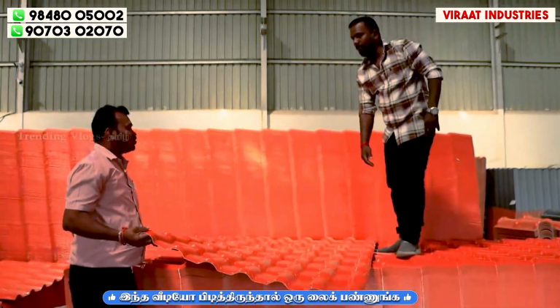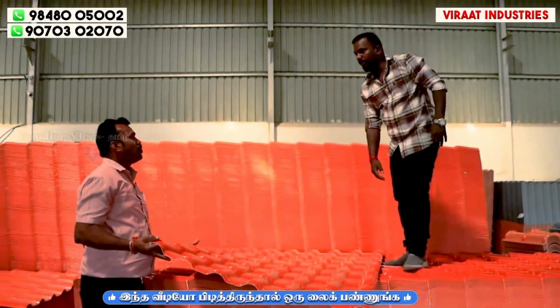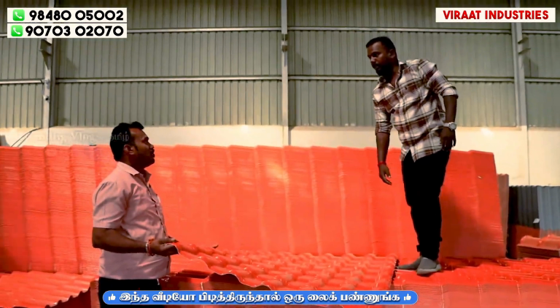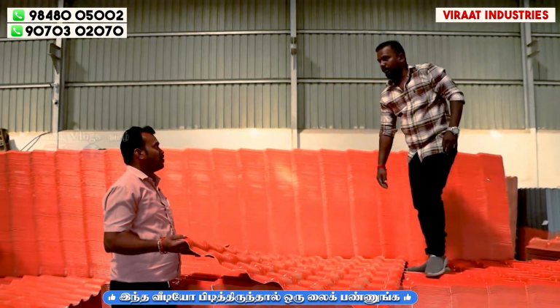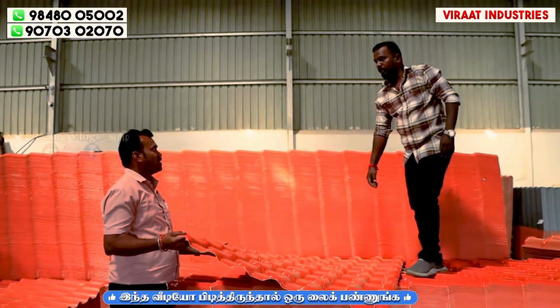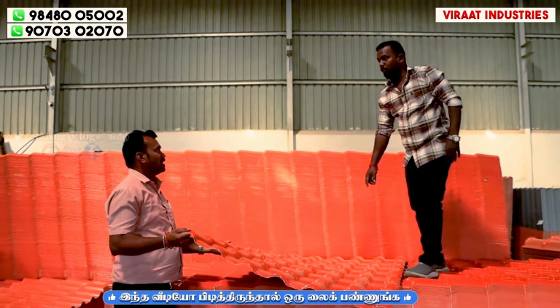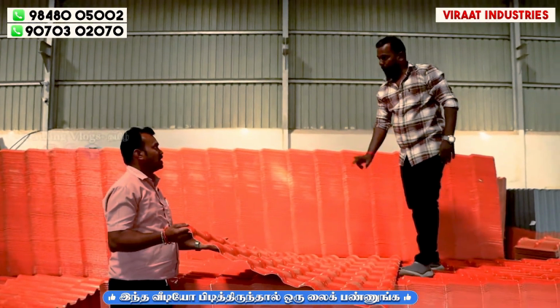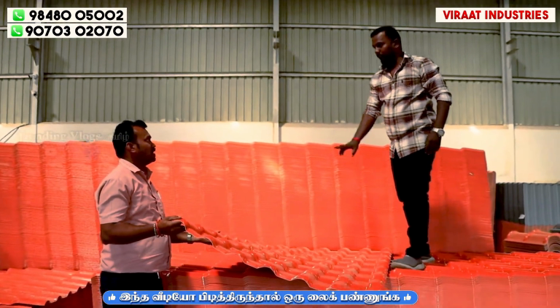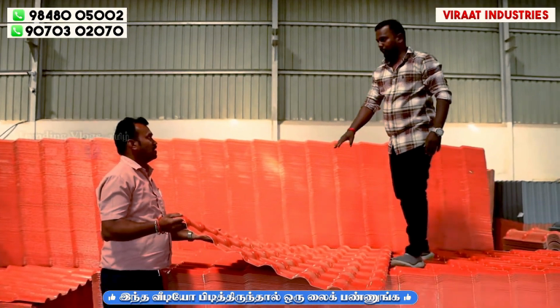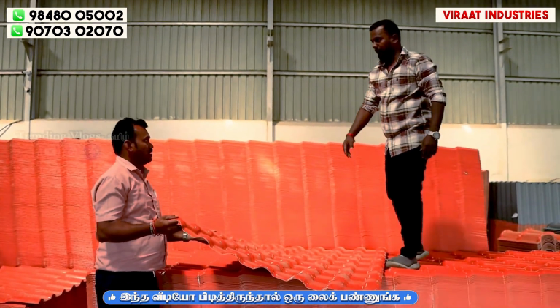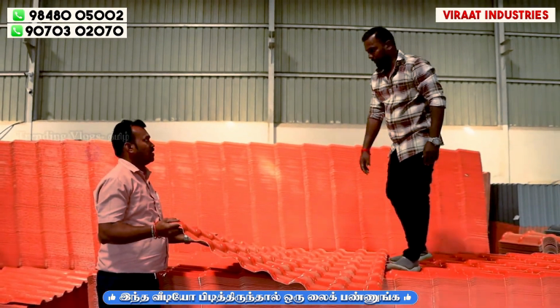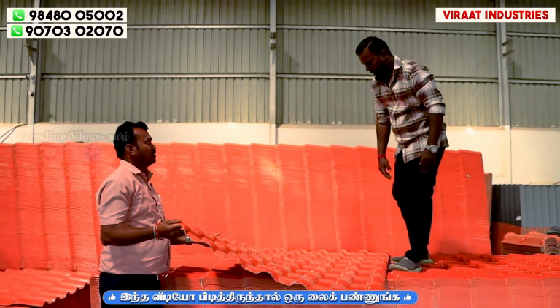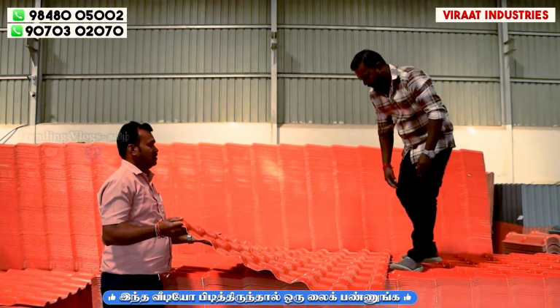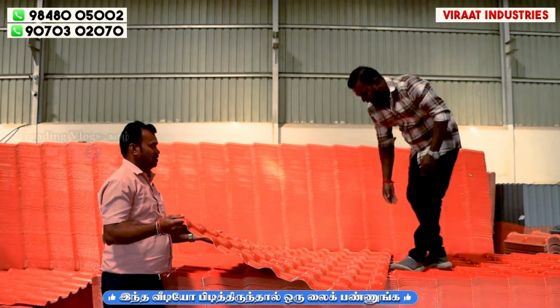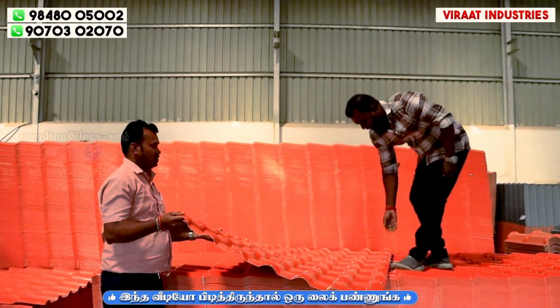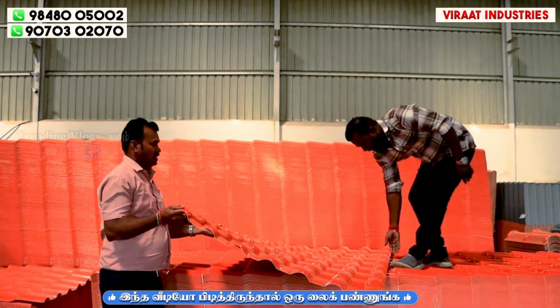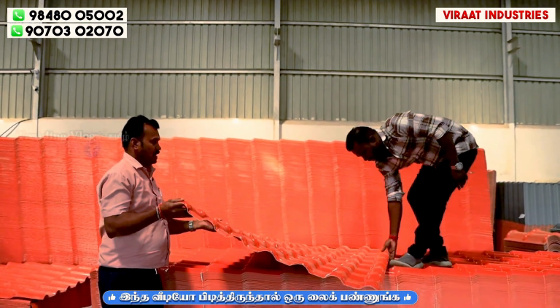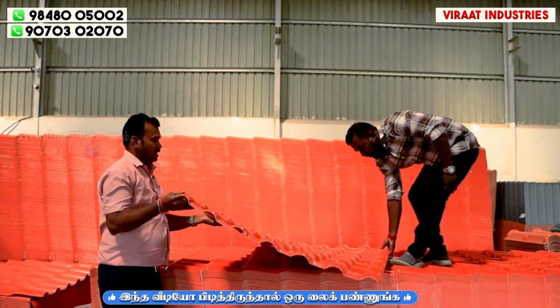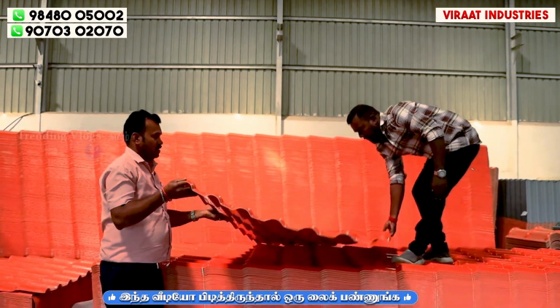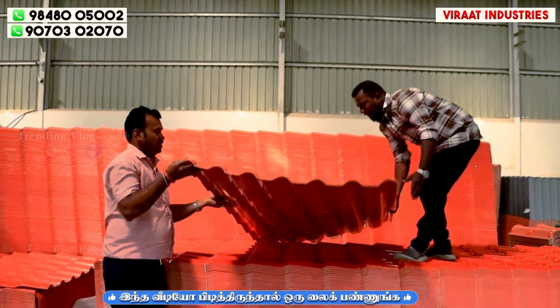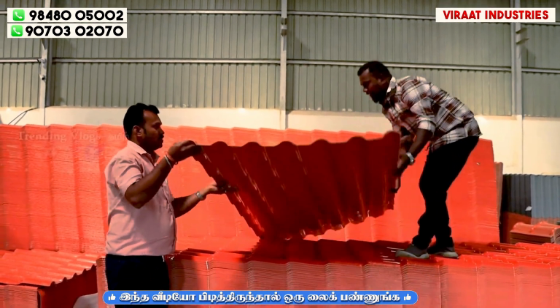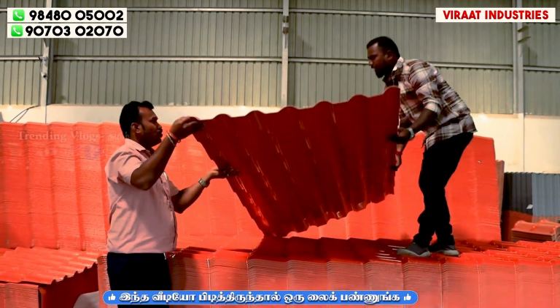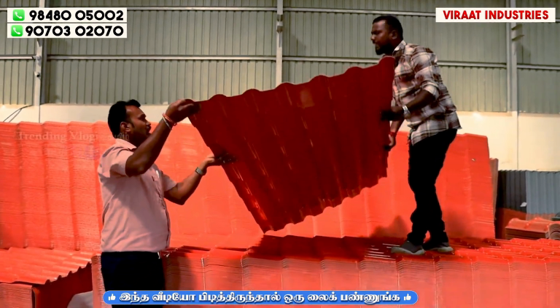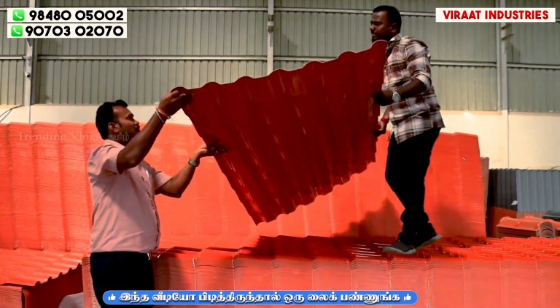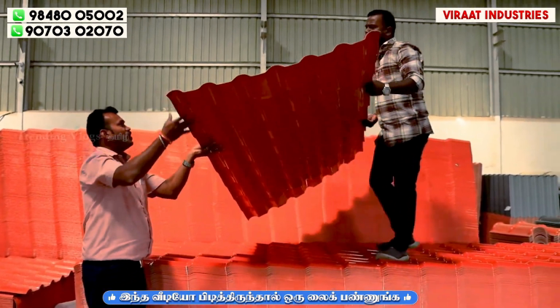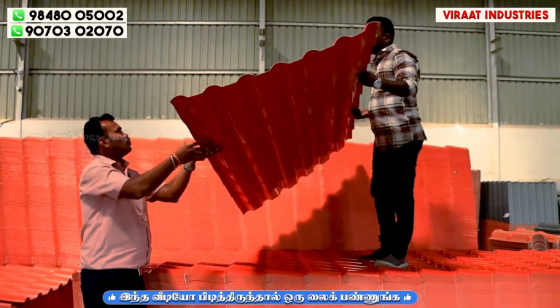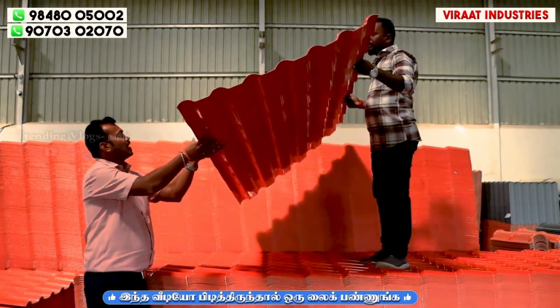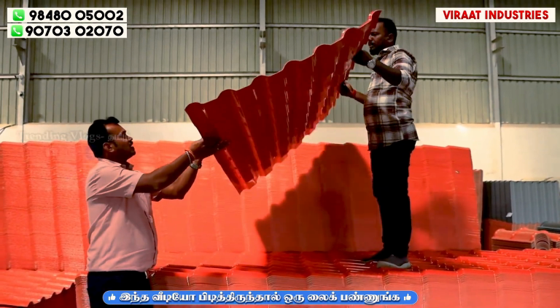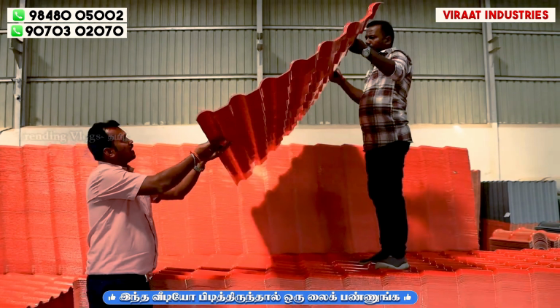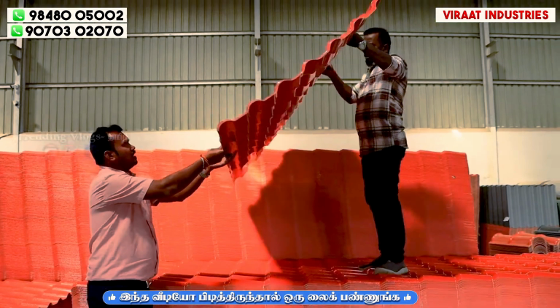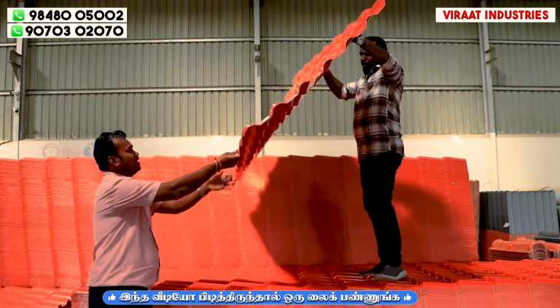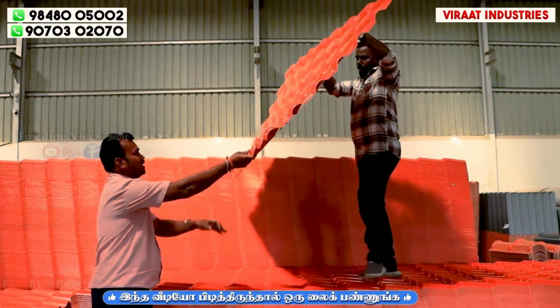It's a big step. The thickness is 2.5 mm and 2.3 mm.